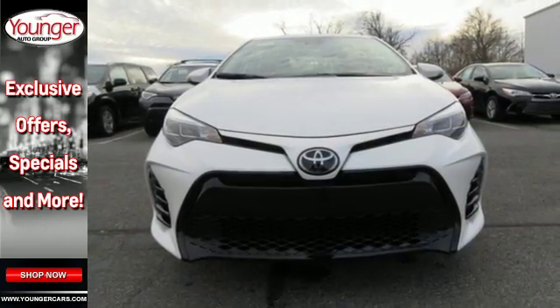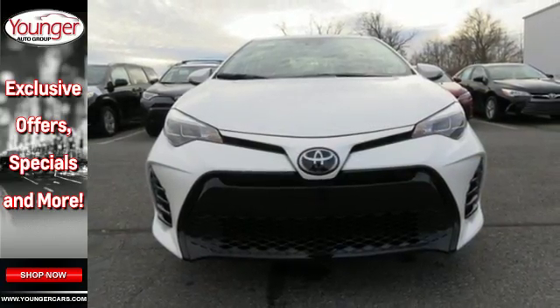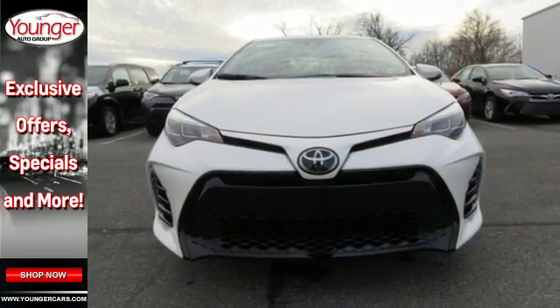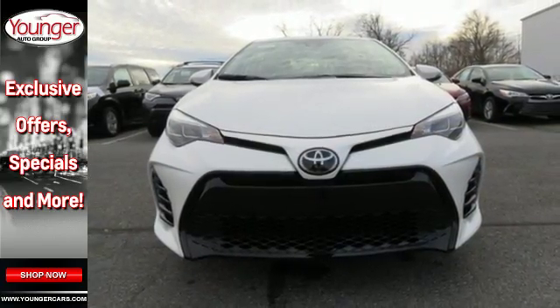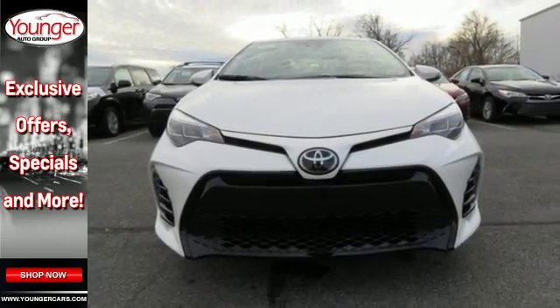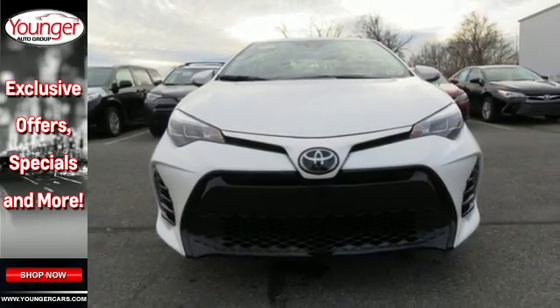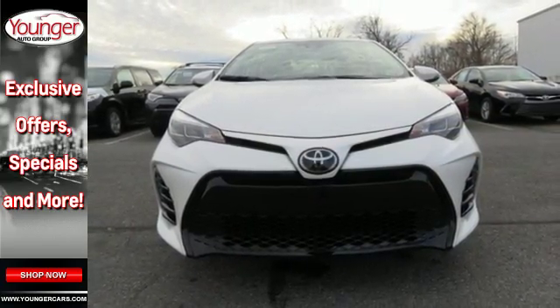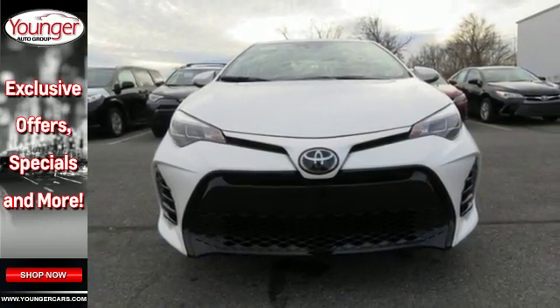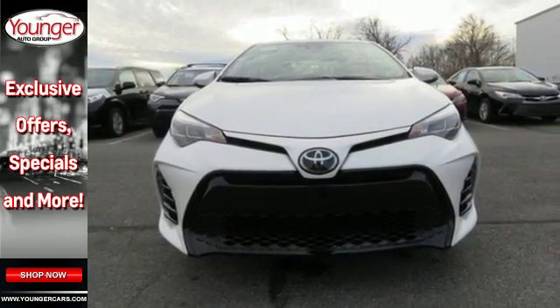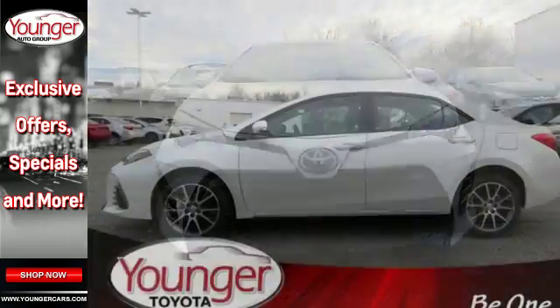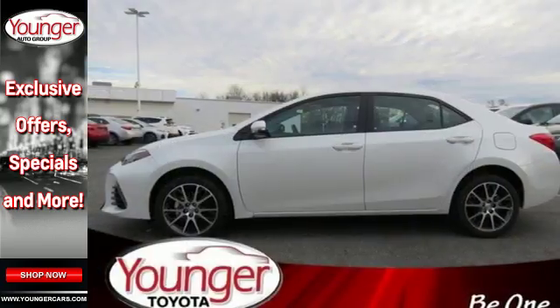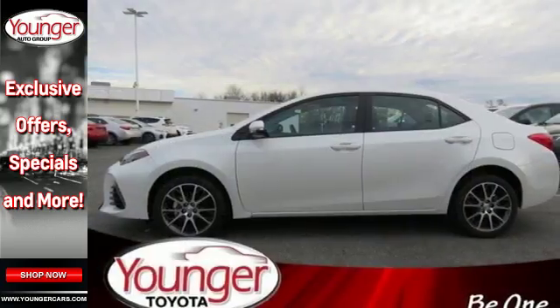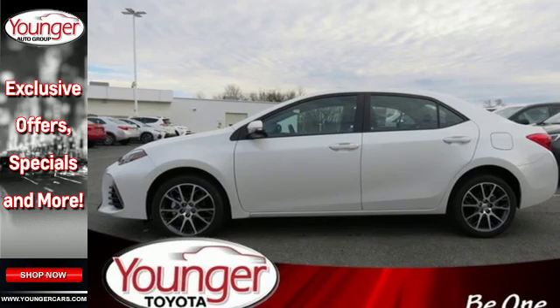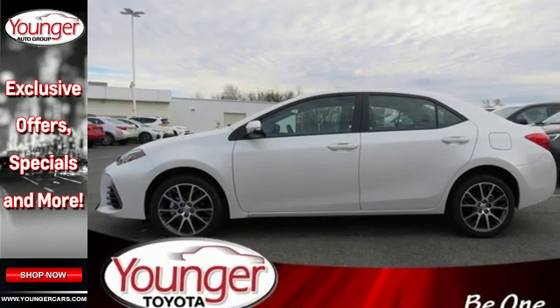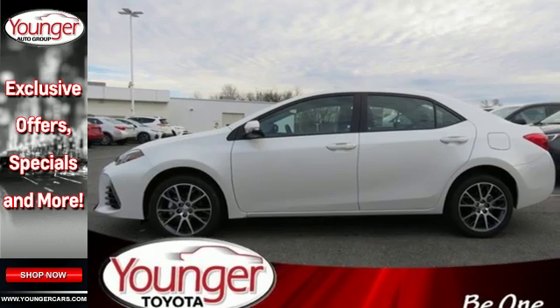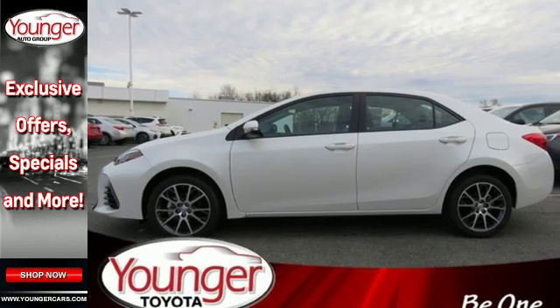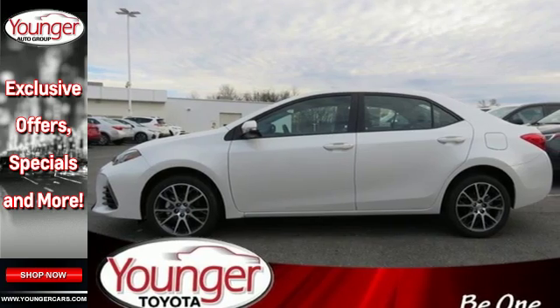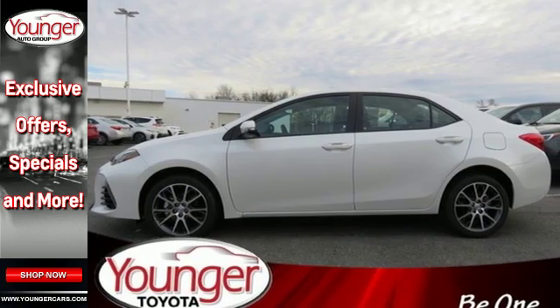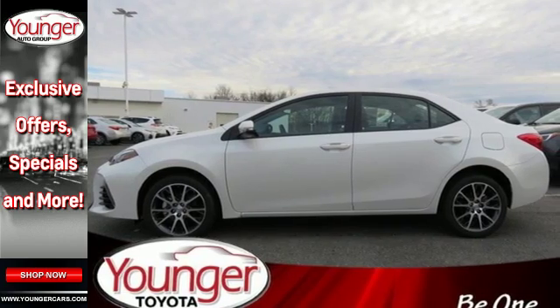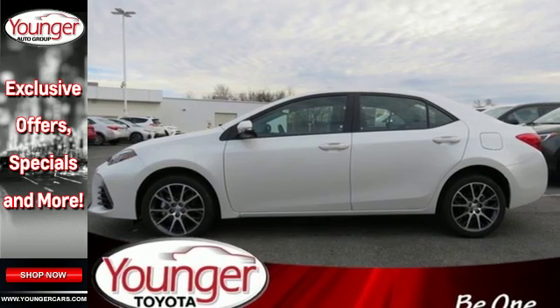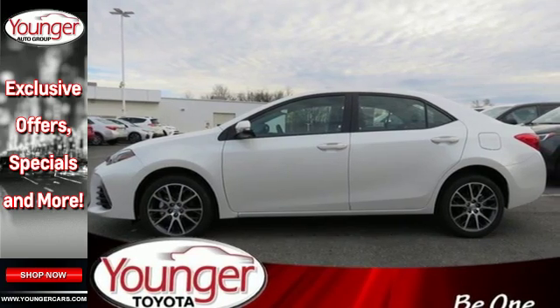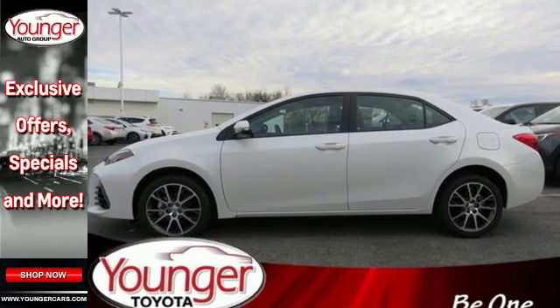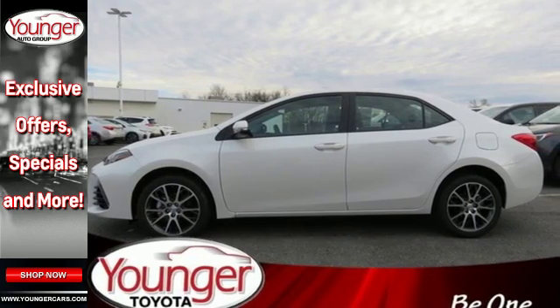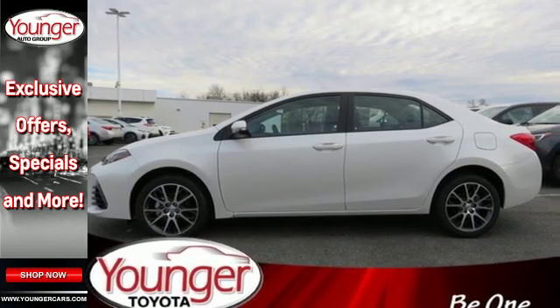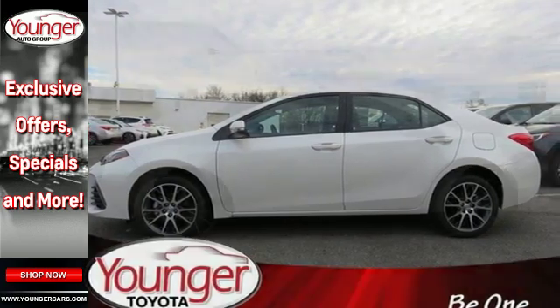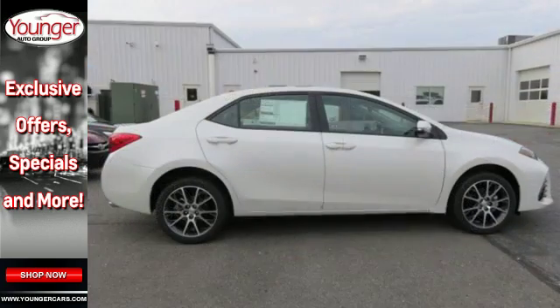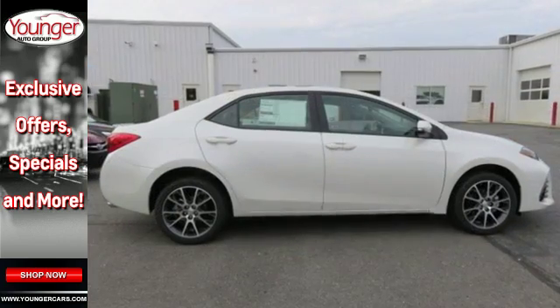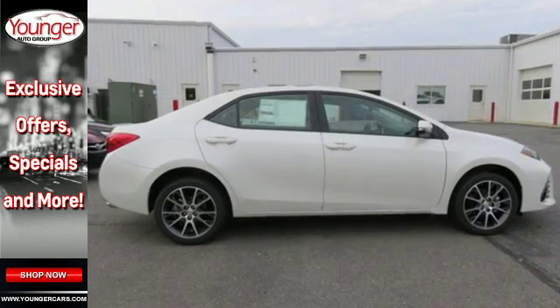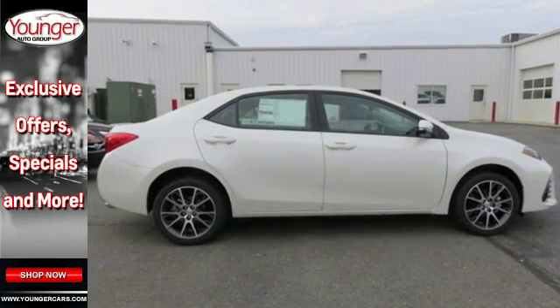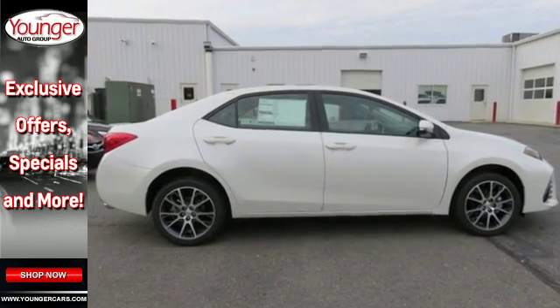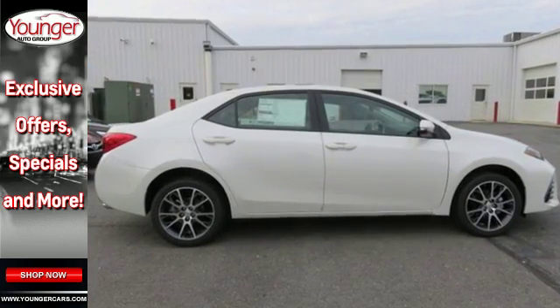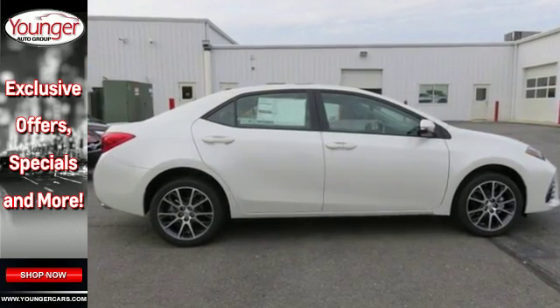the Entune audio with touch screen will make sure you have the perfect soundtrack. This Corolla doesn't just get you there, it gets you.